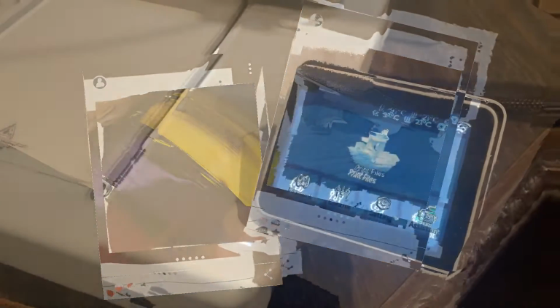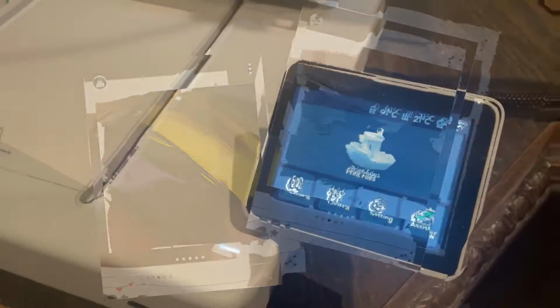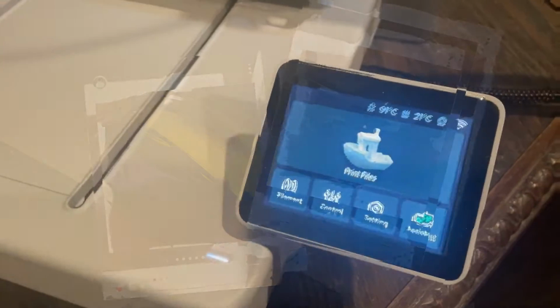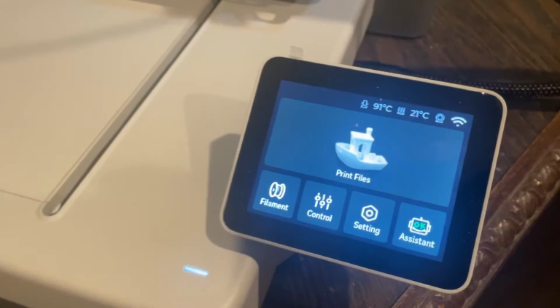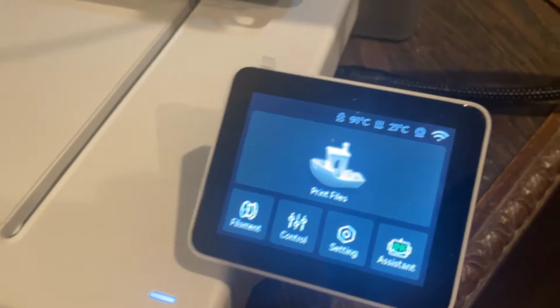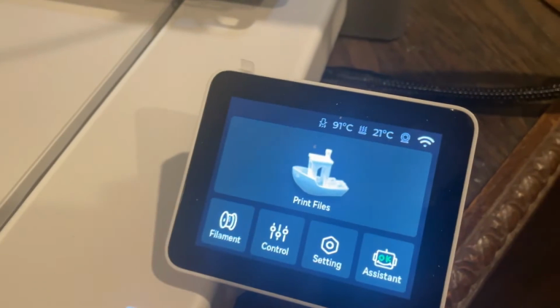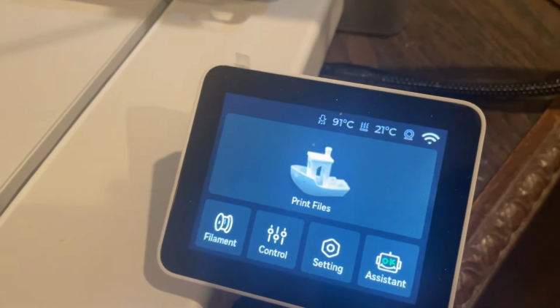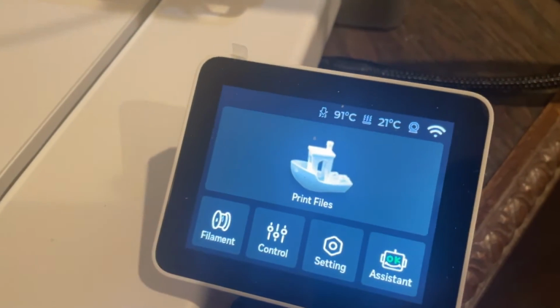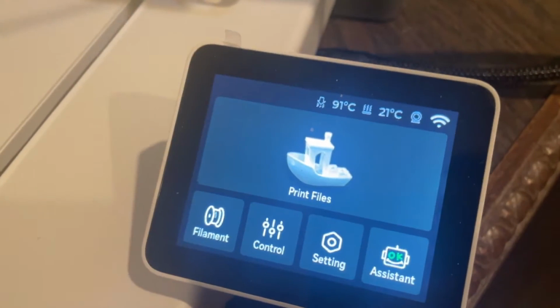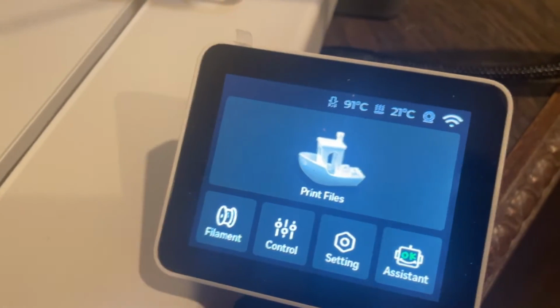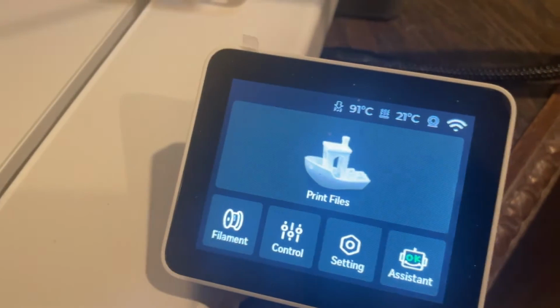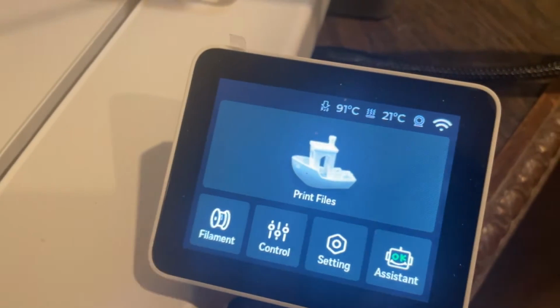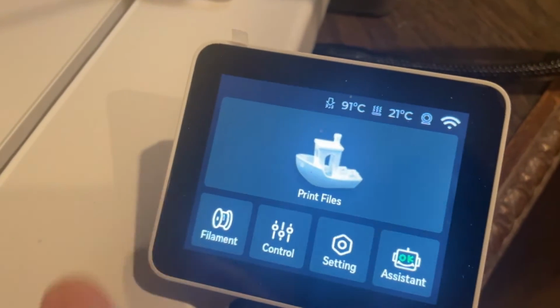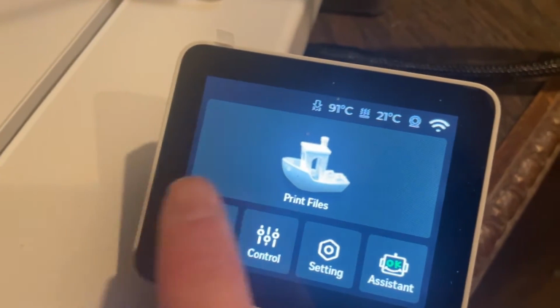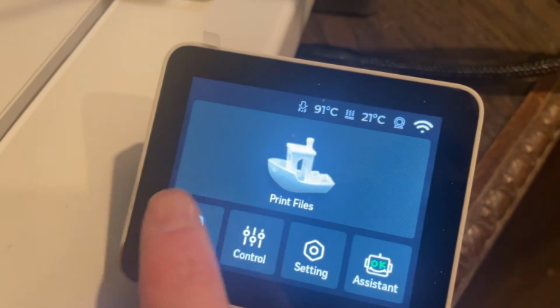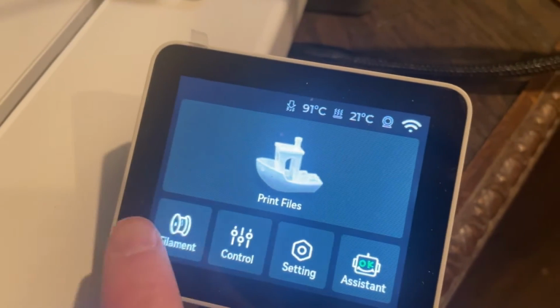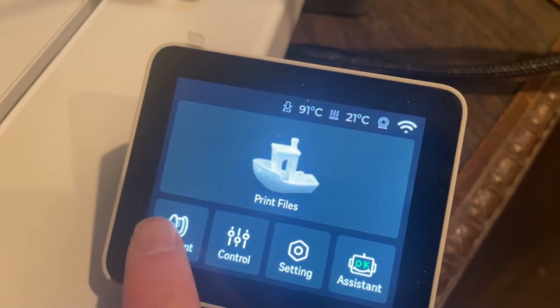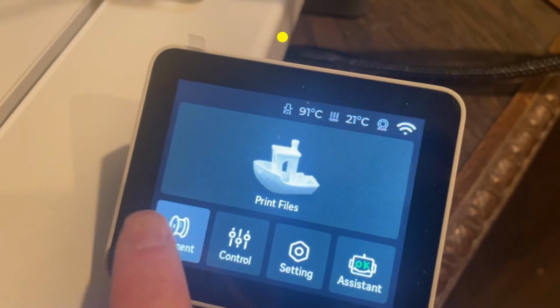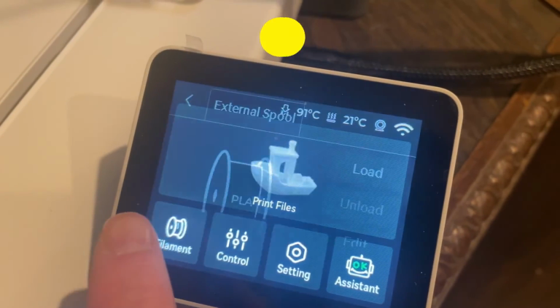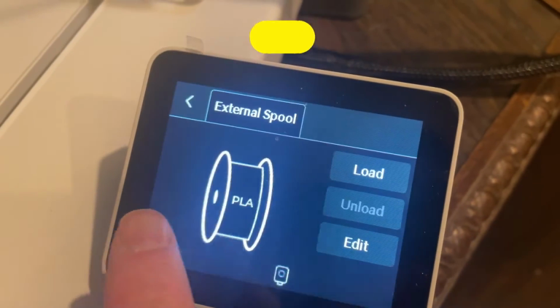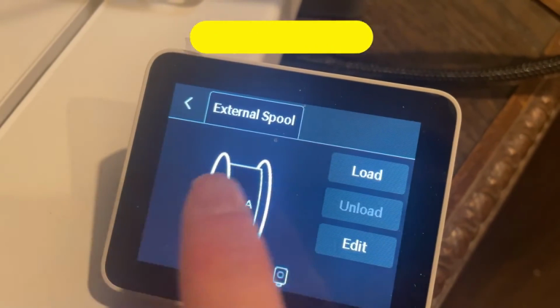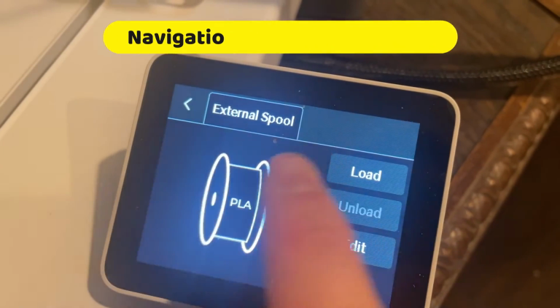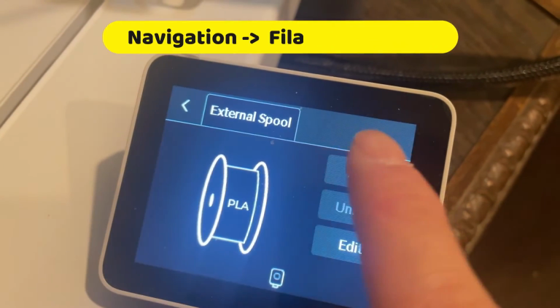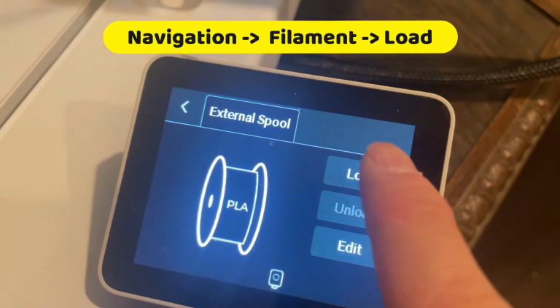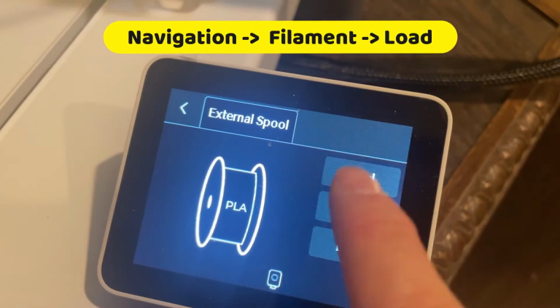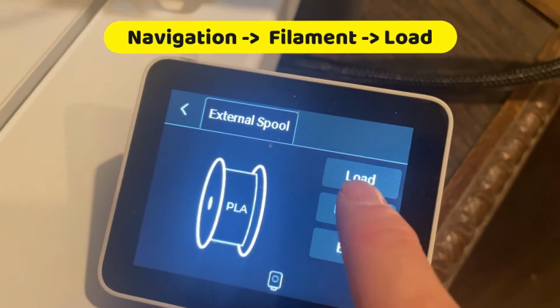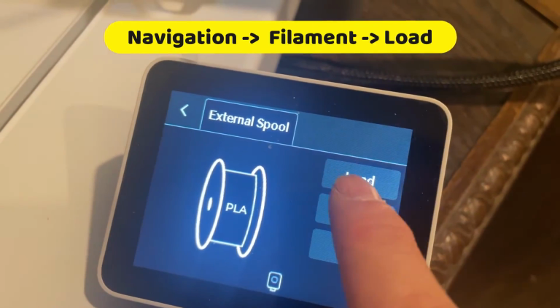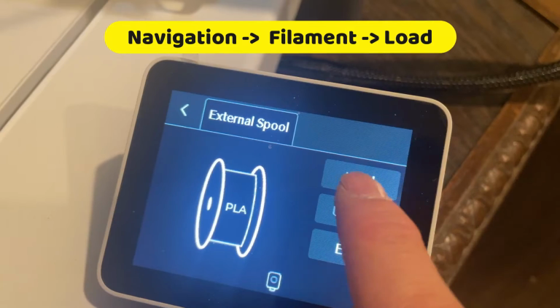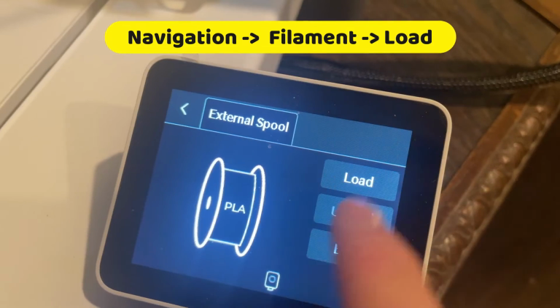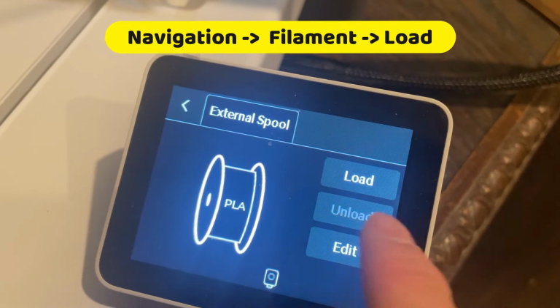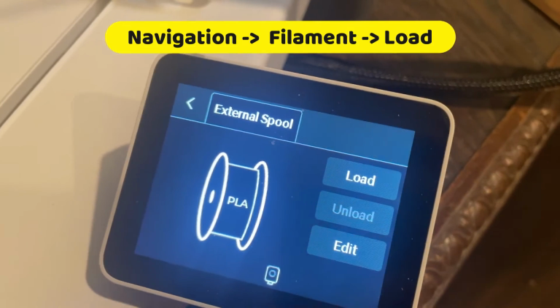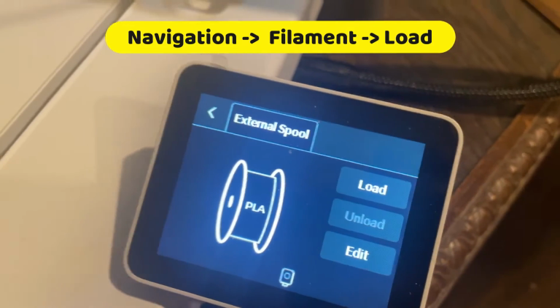This is a very simple process. From the navigation screen, you click on filament and then you select the load option.